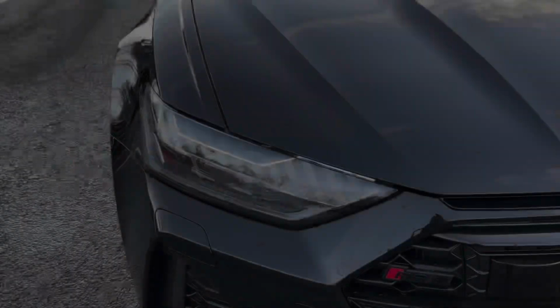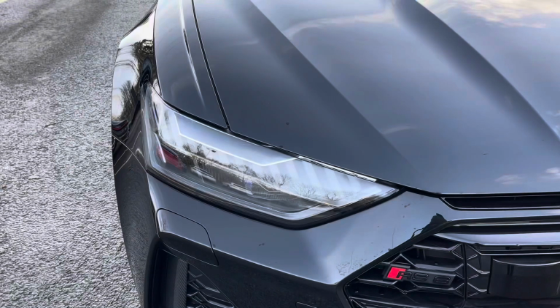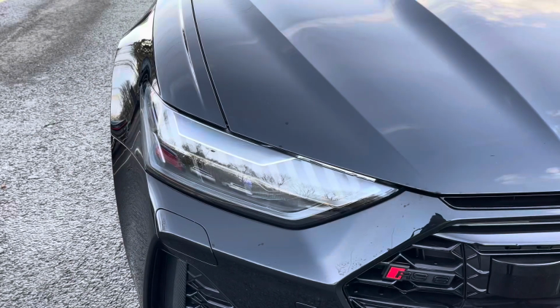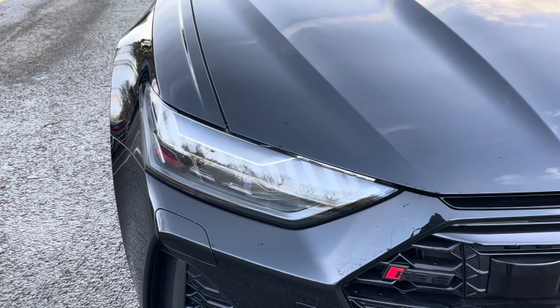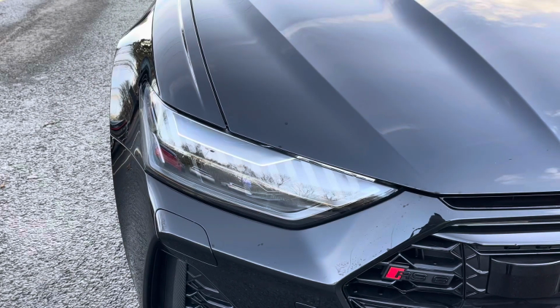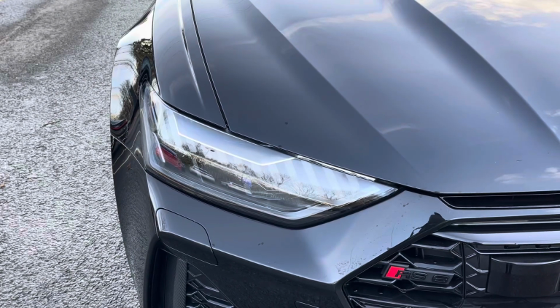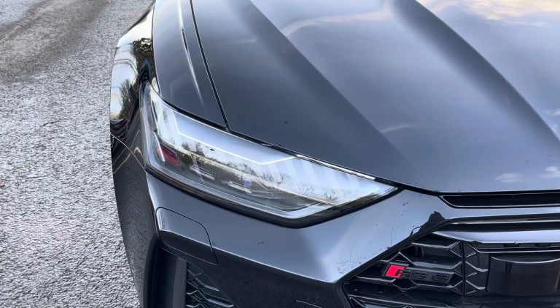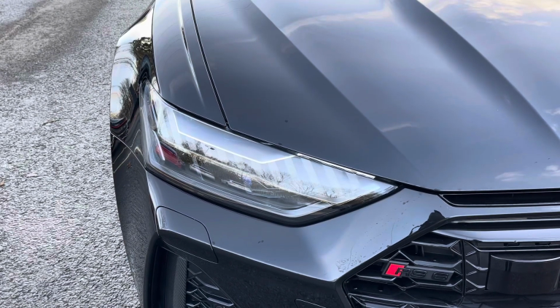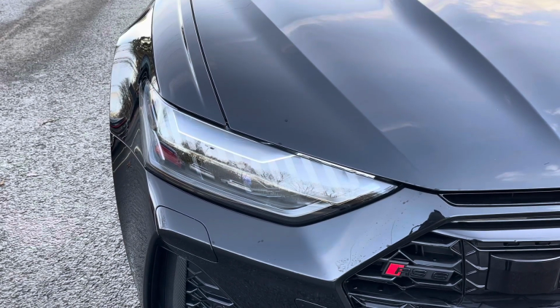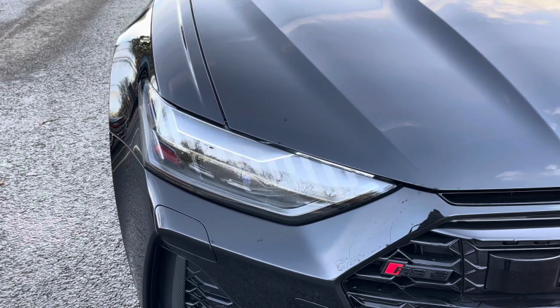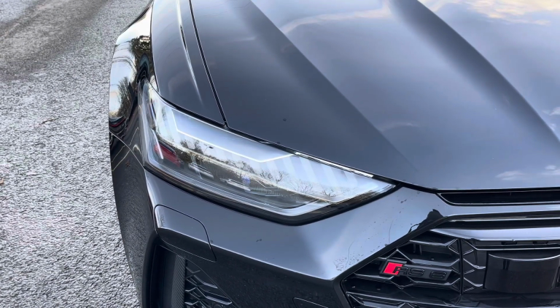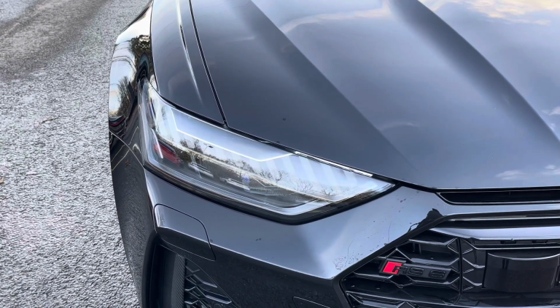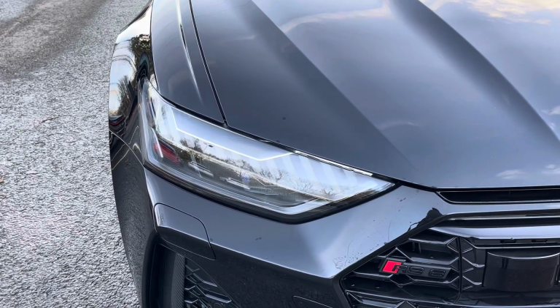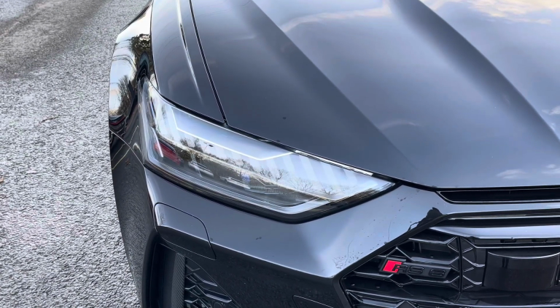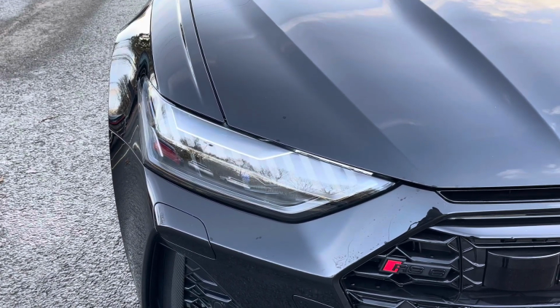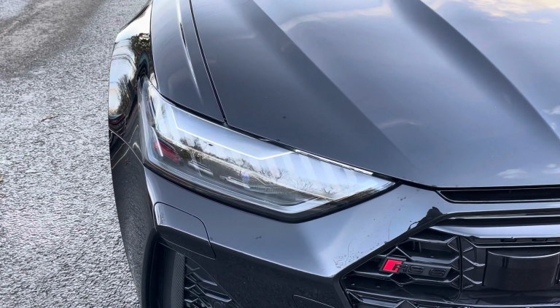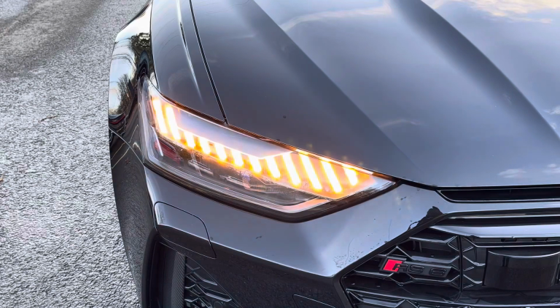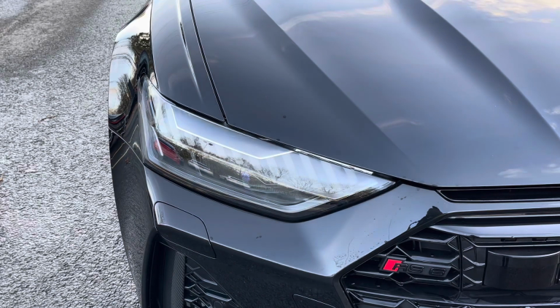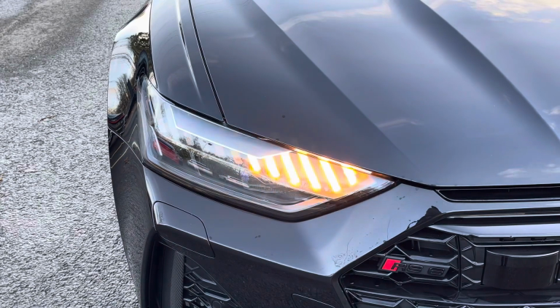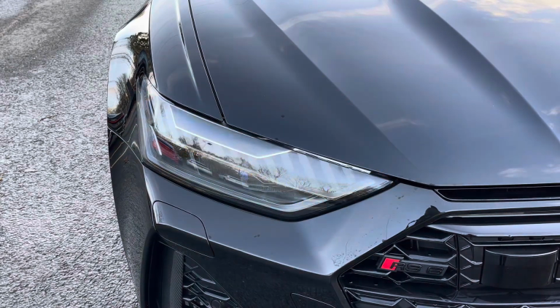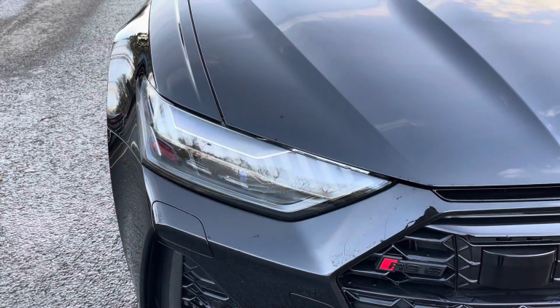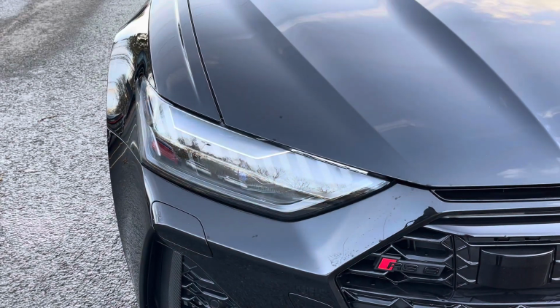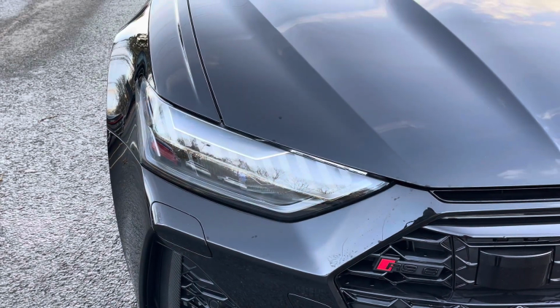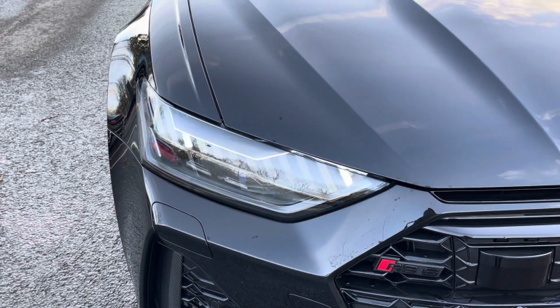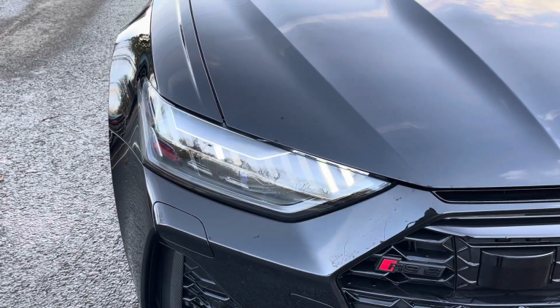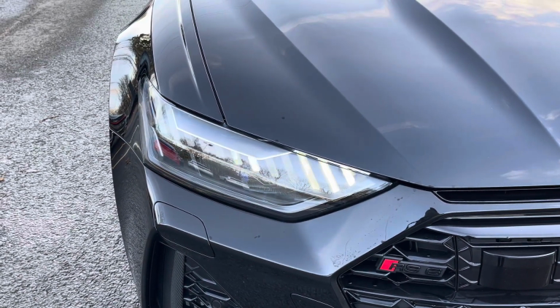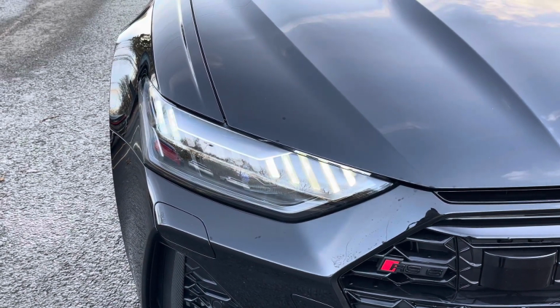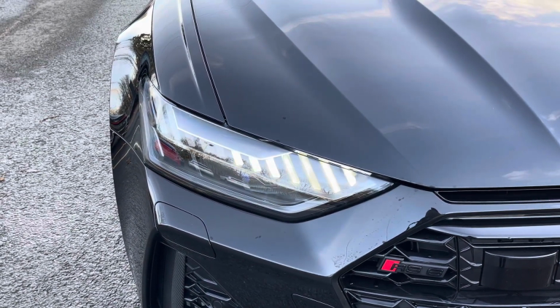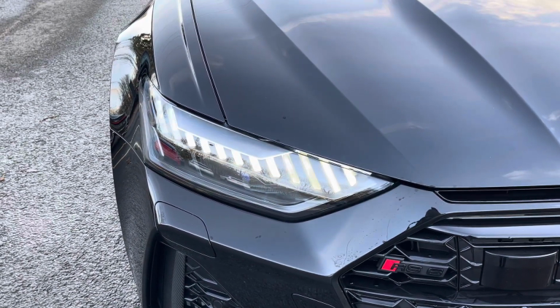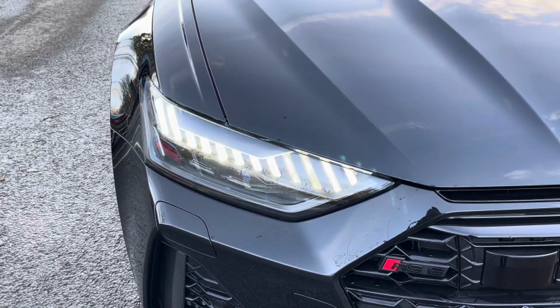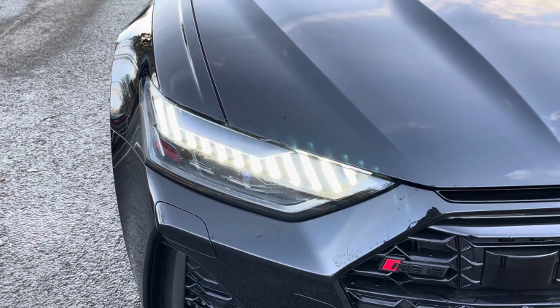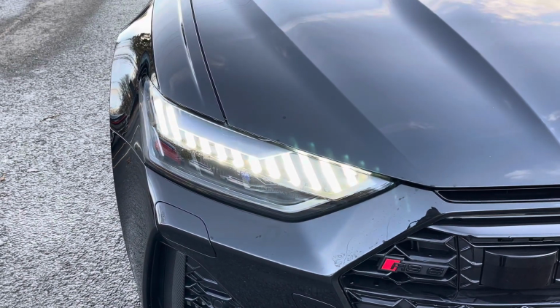Starting at the front of the car we have the striking Matrix LED headlights, providing high quality illumination.